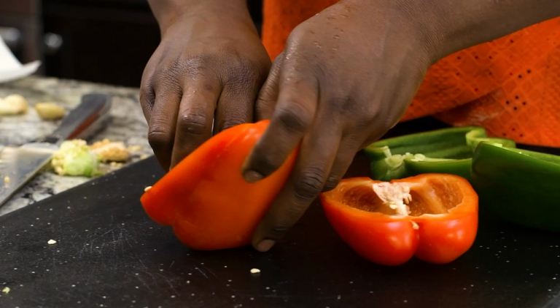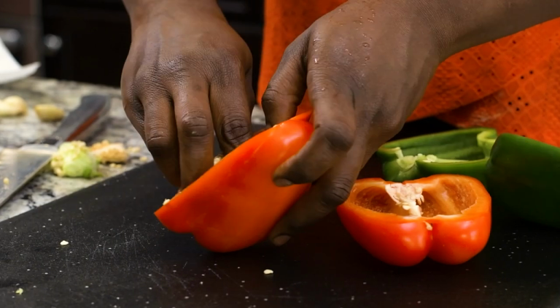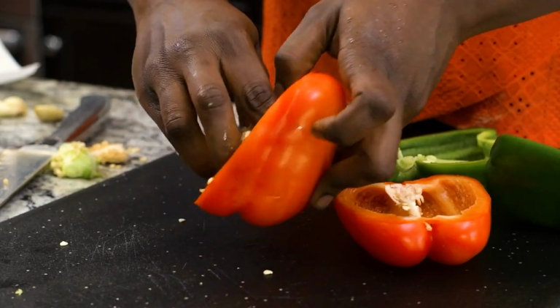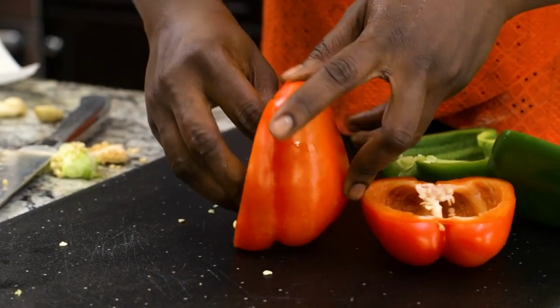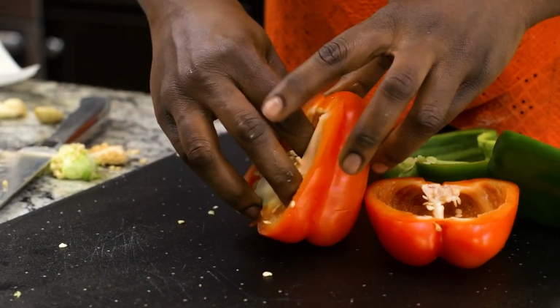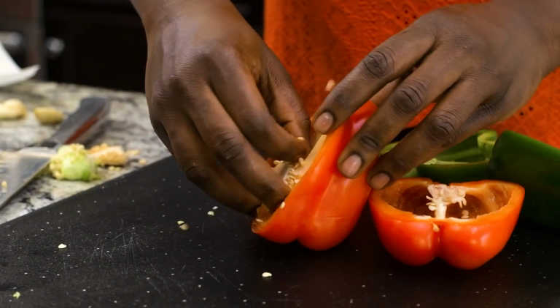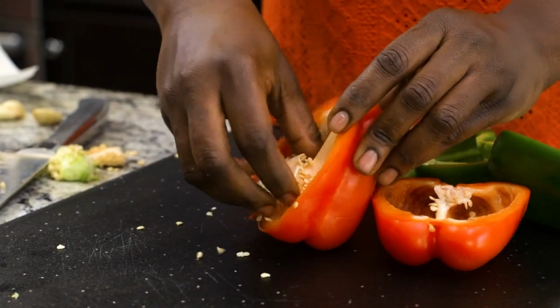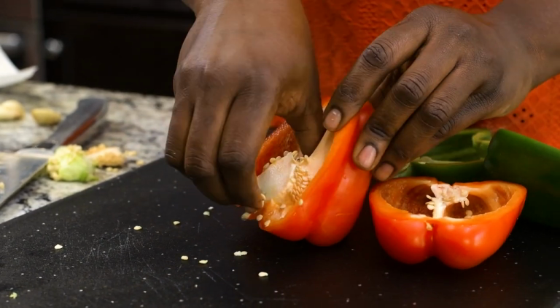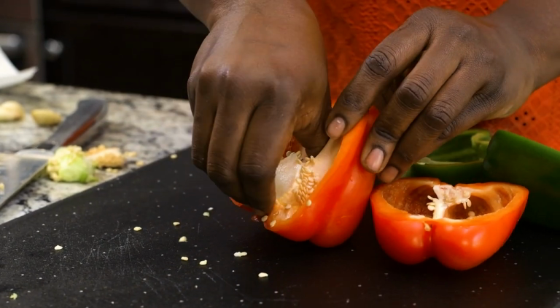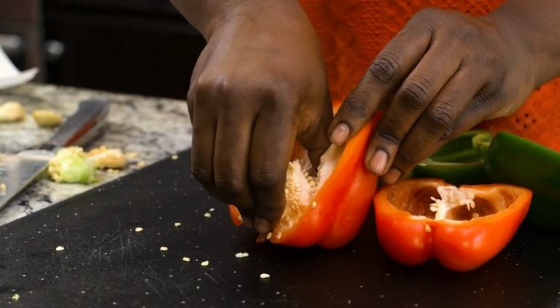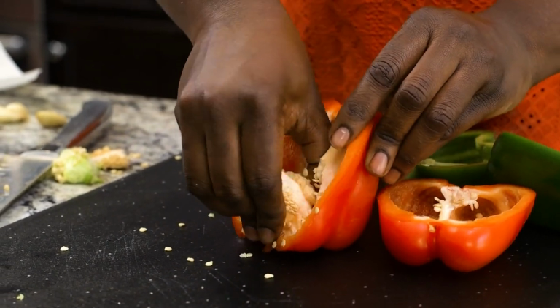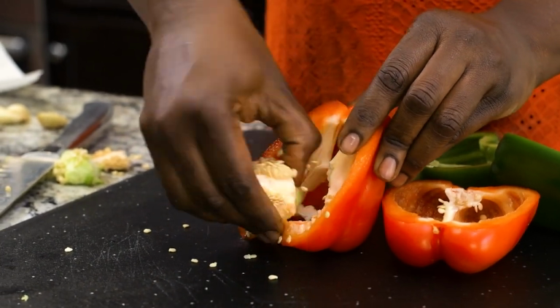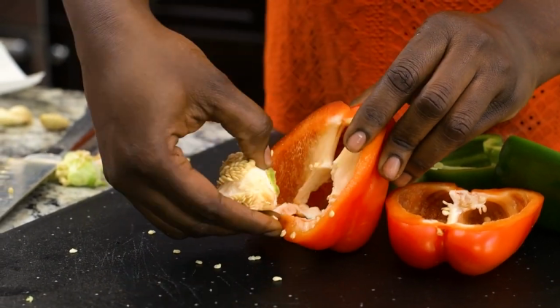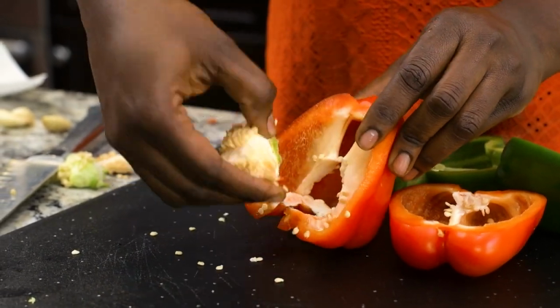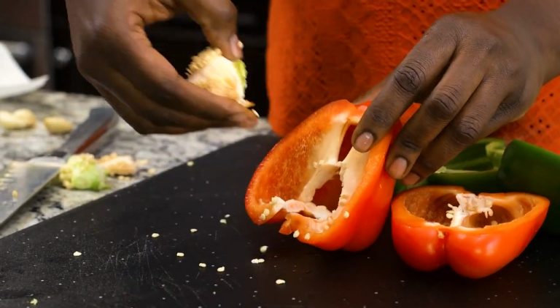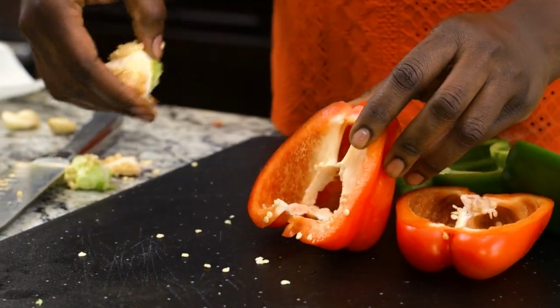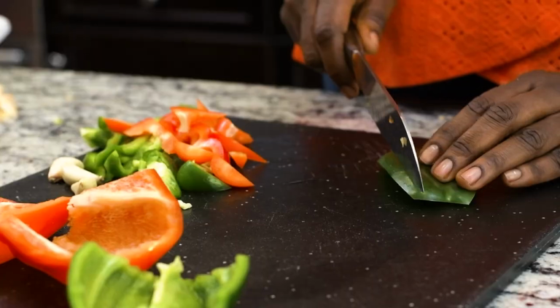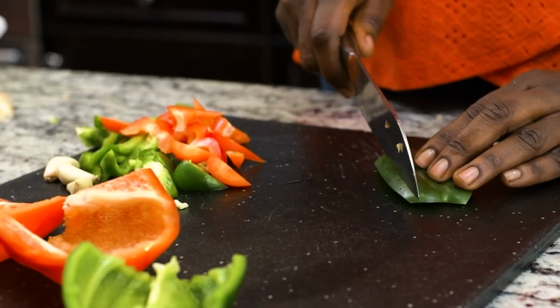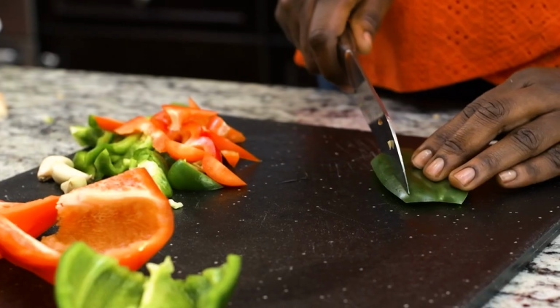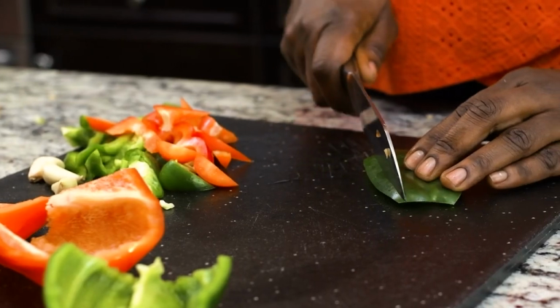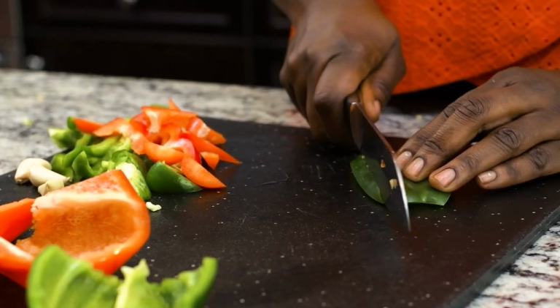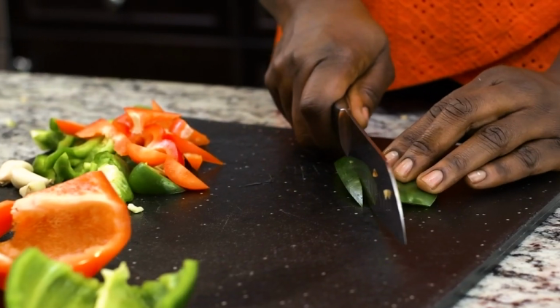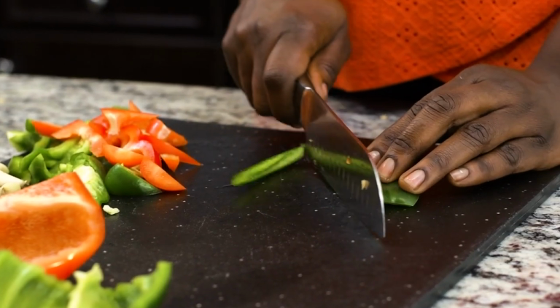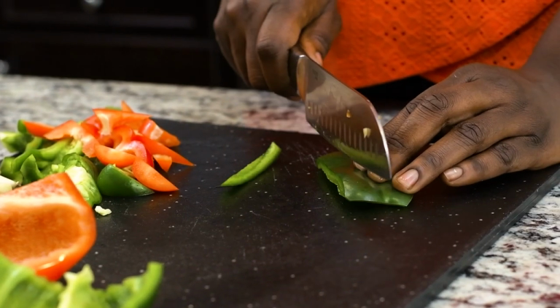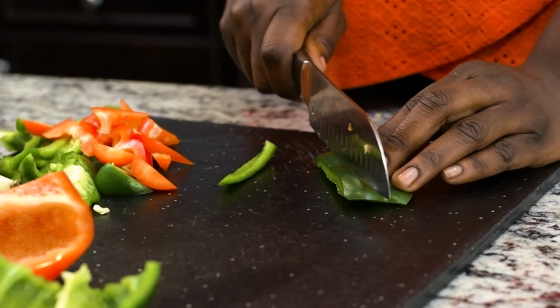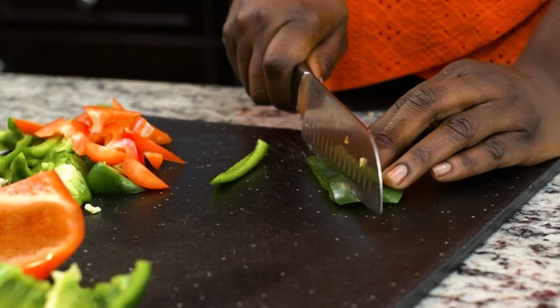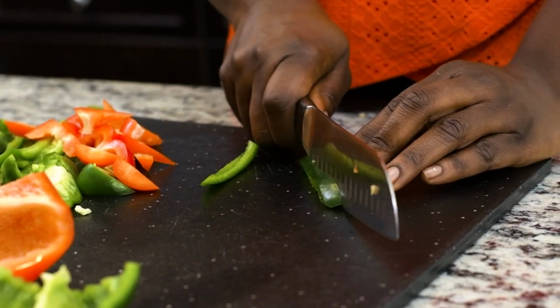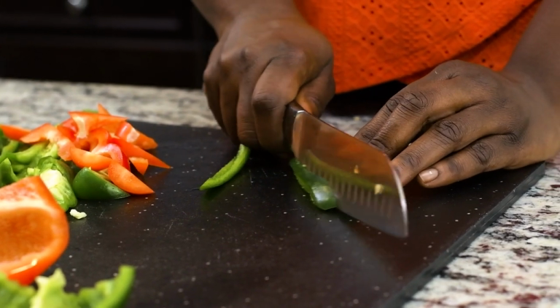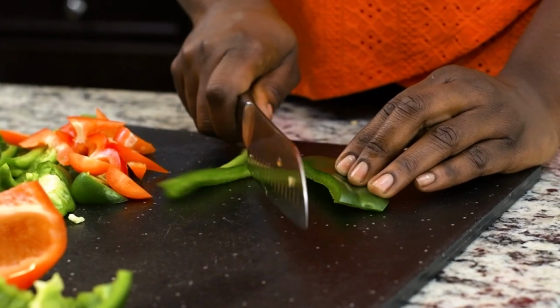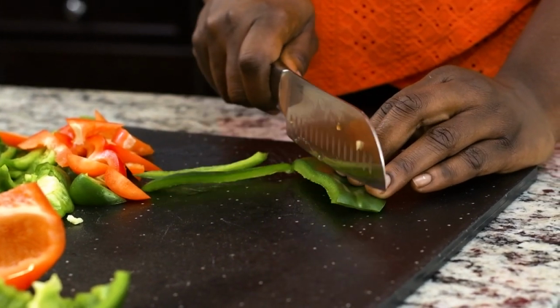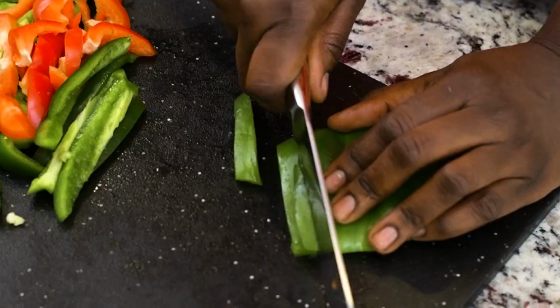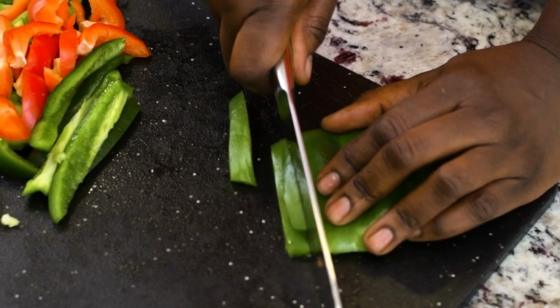If you don't want to use bell peppers, it's fine — you can either use carrots or green beans too.